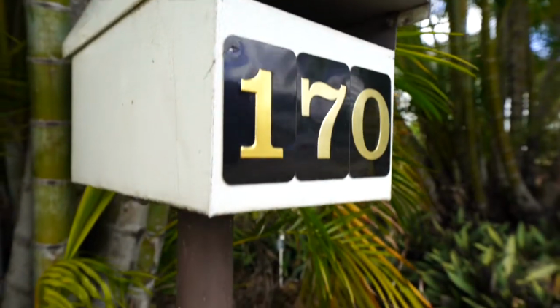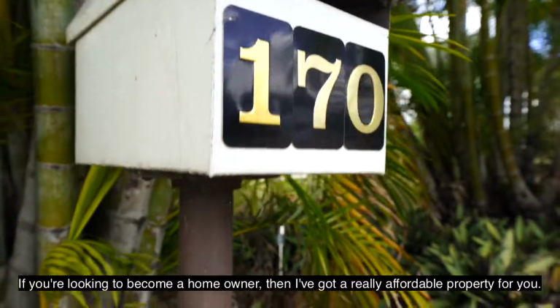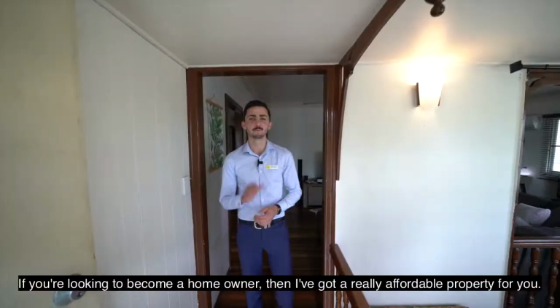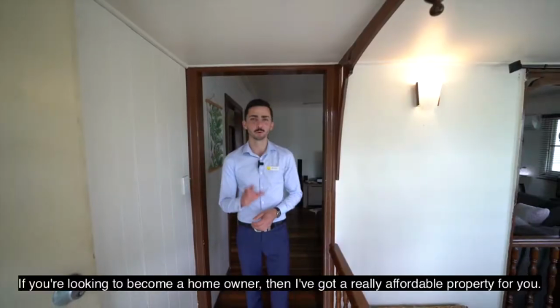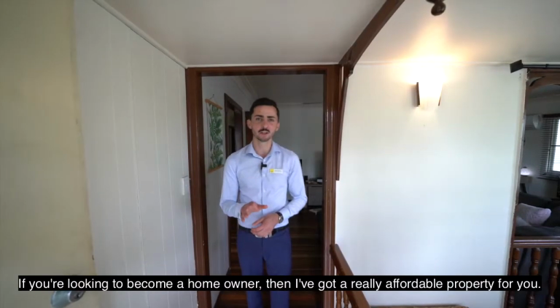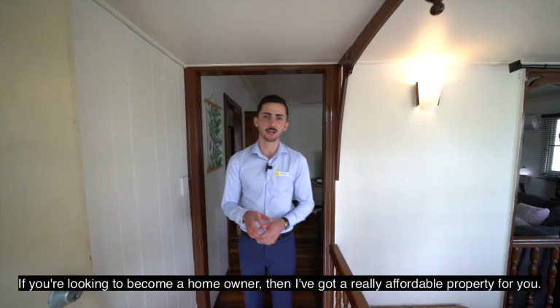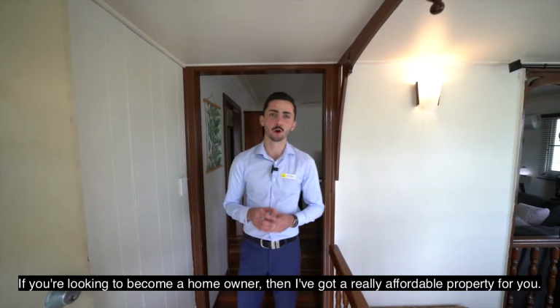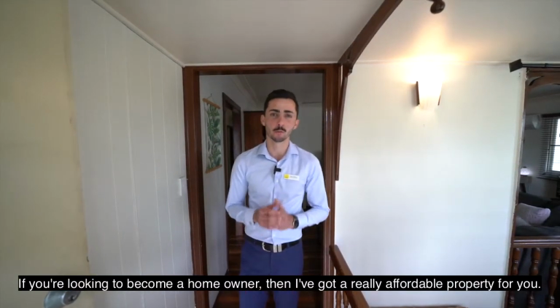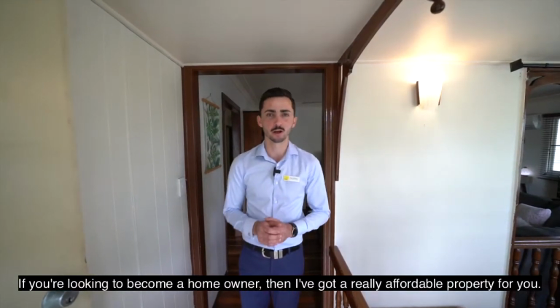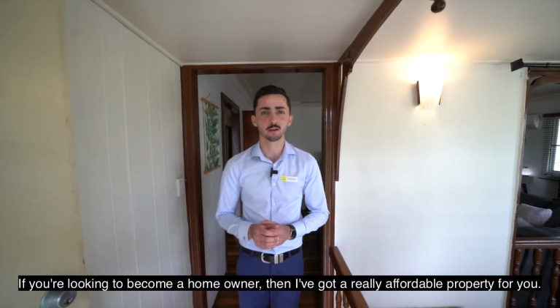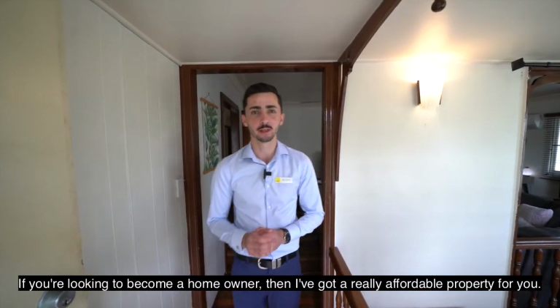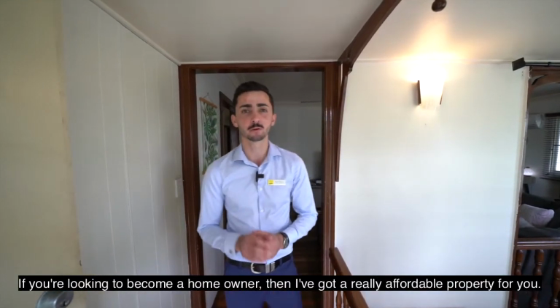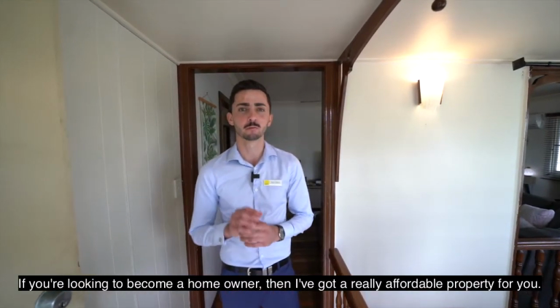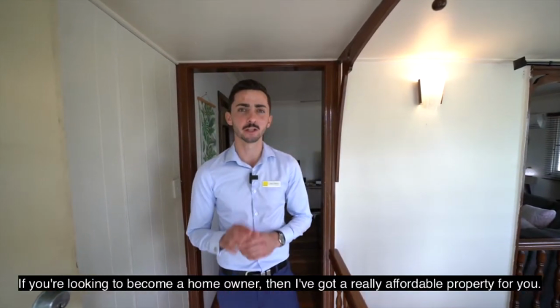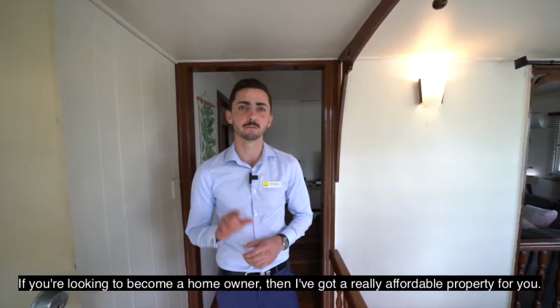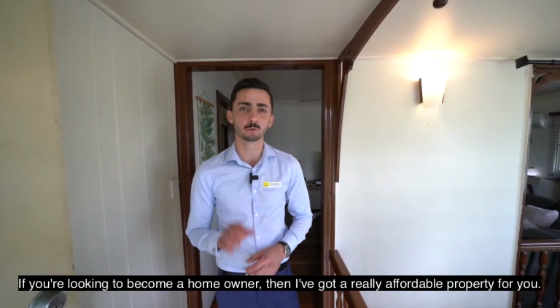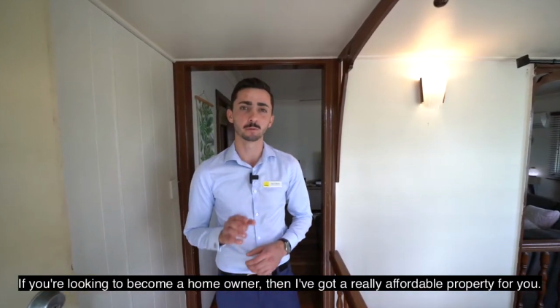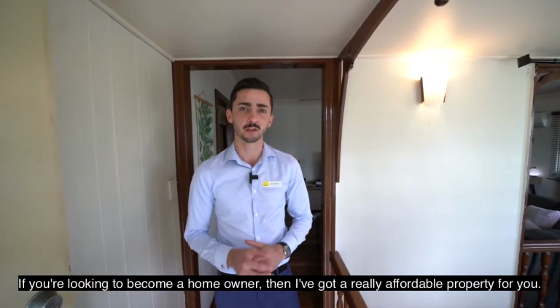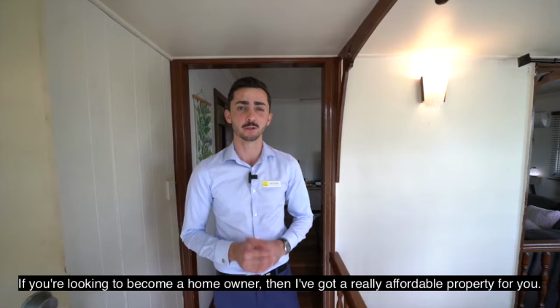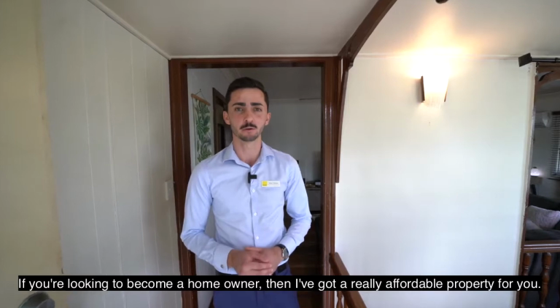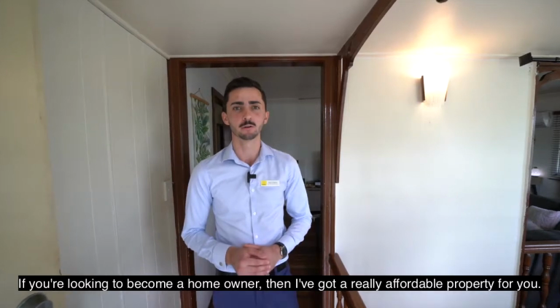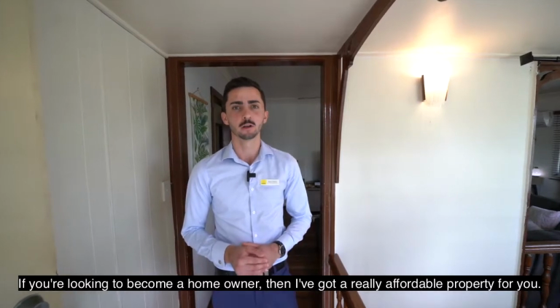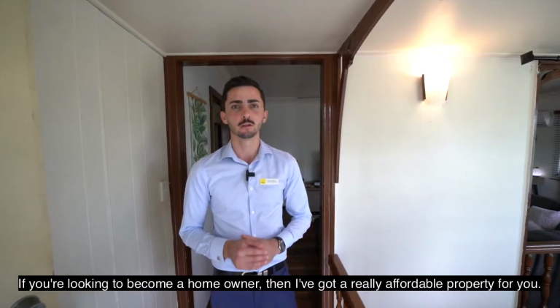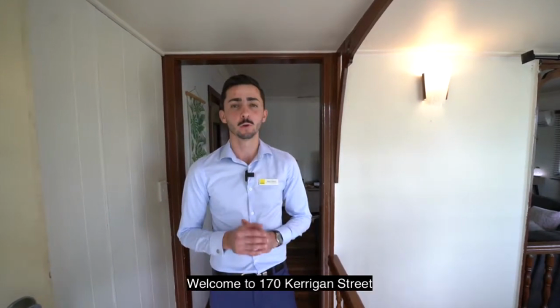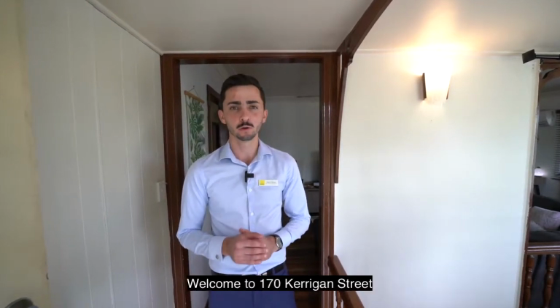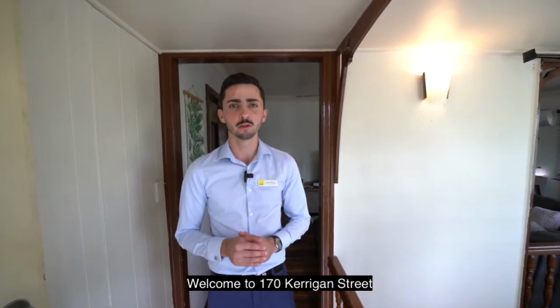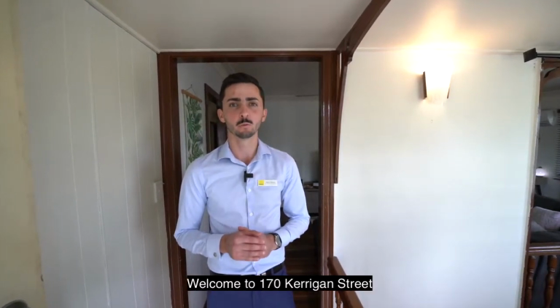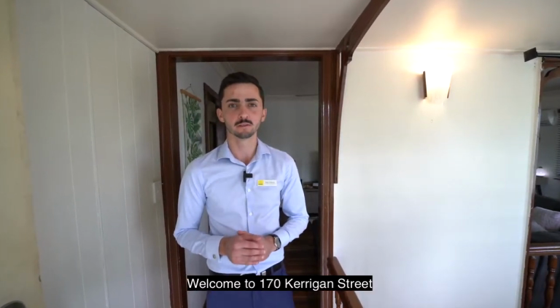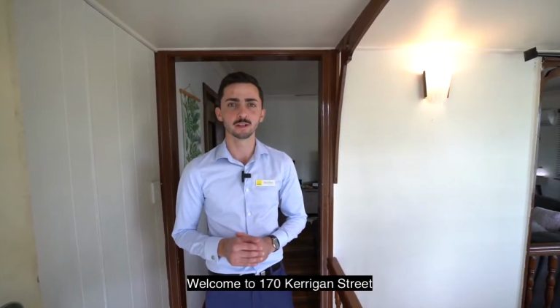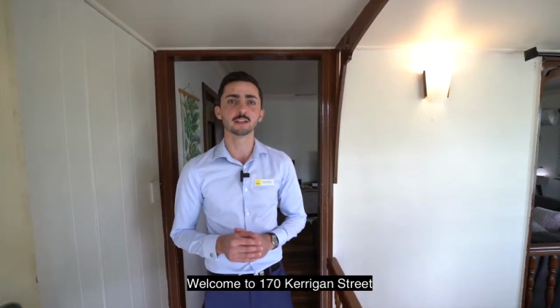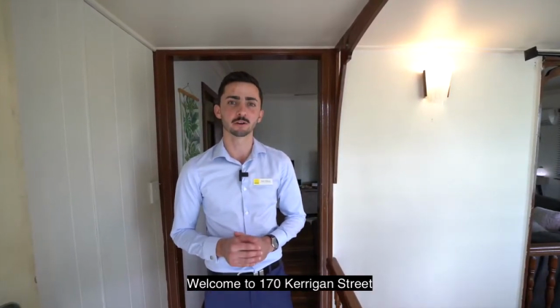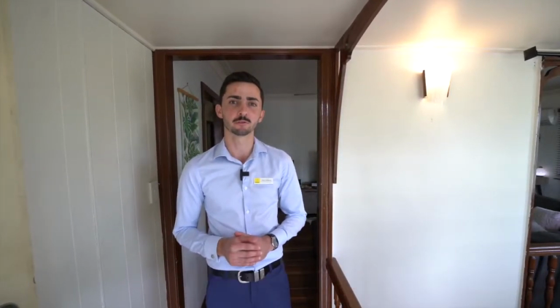If you're looking to become a homeowner, then I've got a really affordable property for you. Welcome to 170 Kerrigan Street.